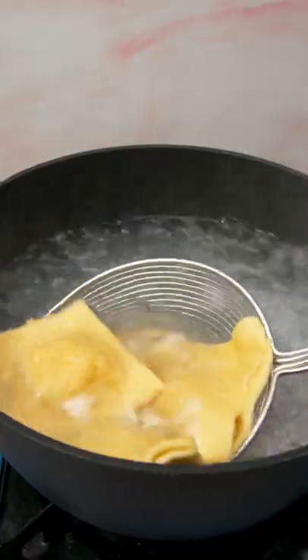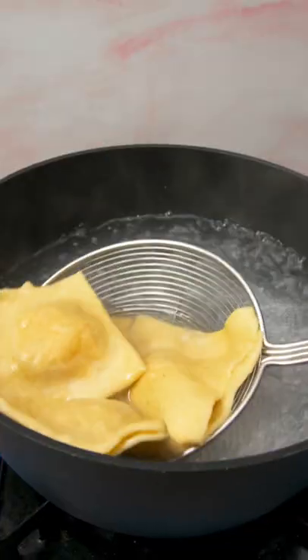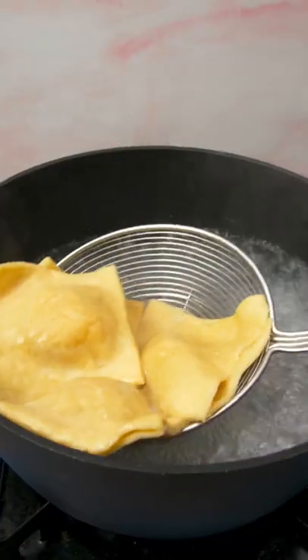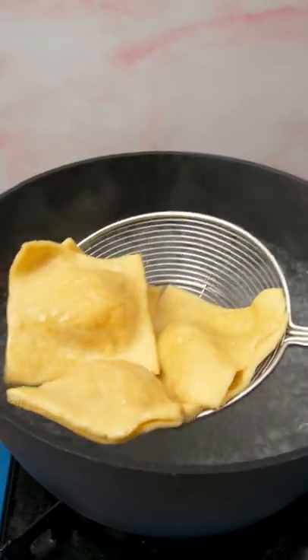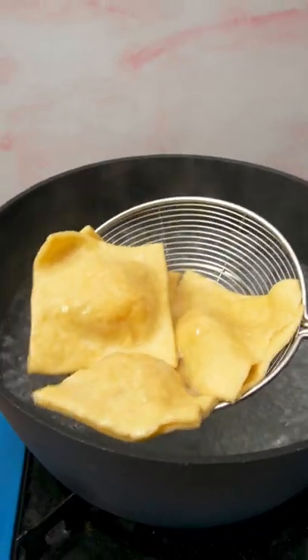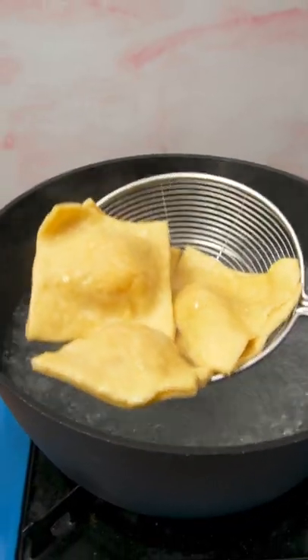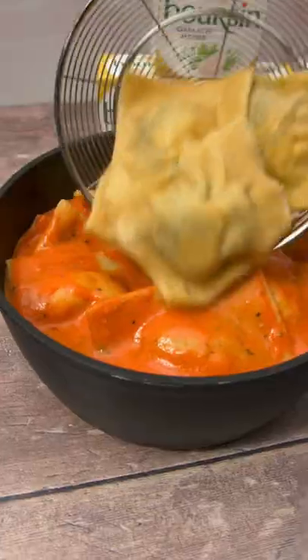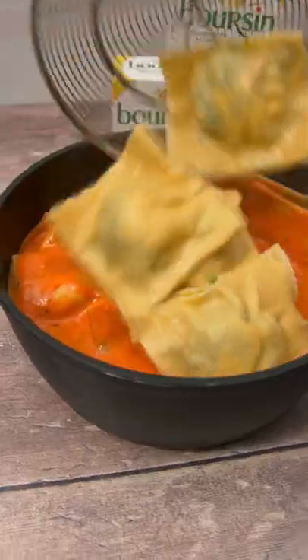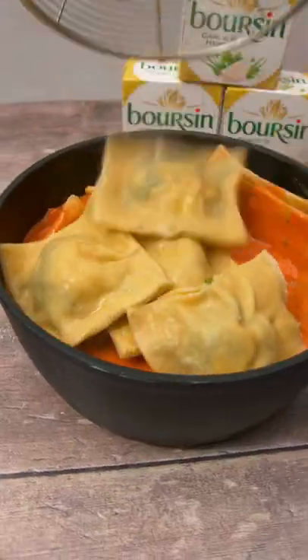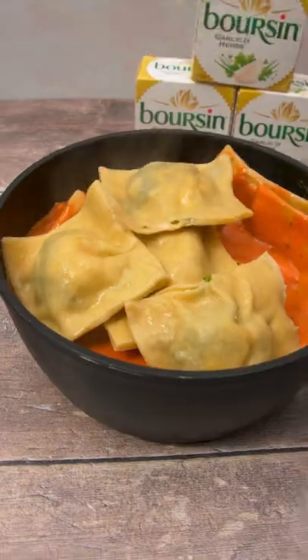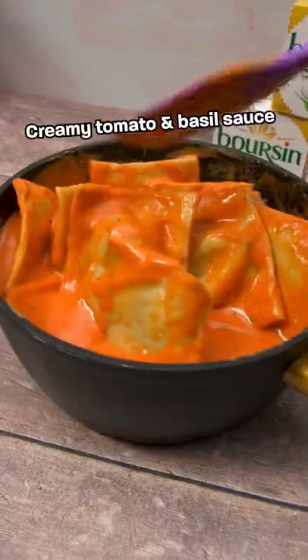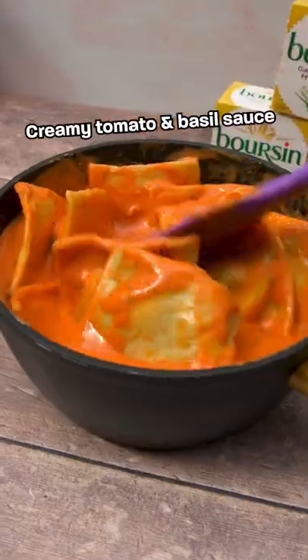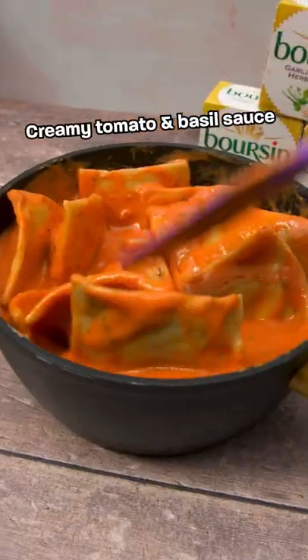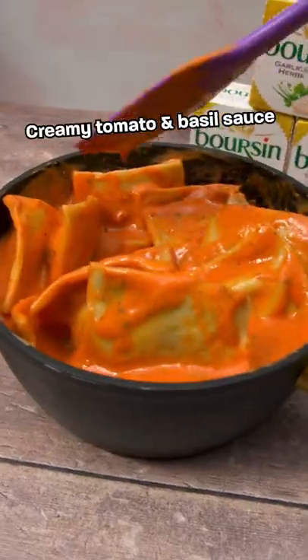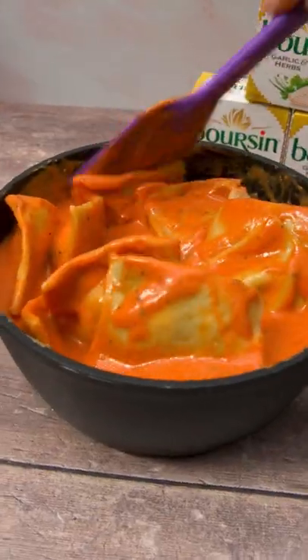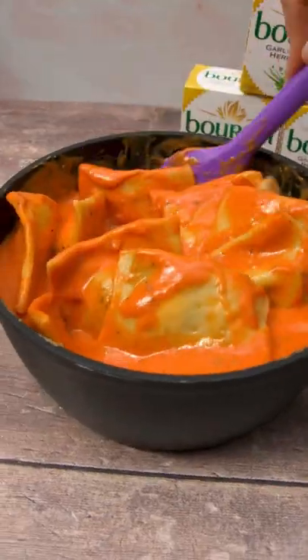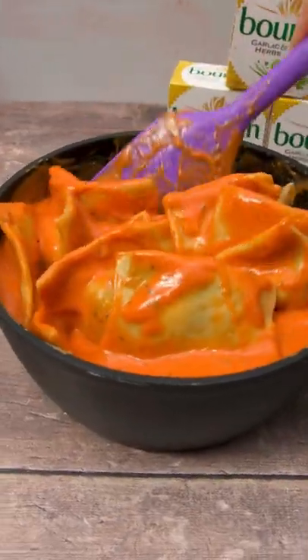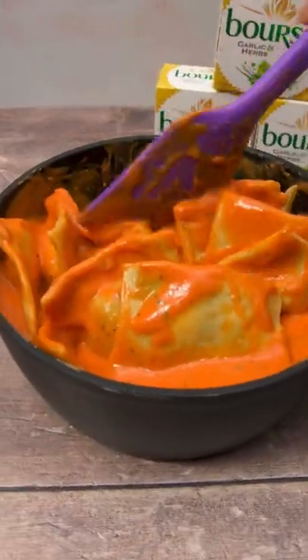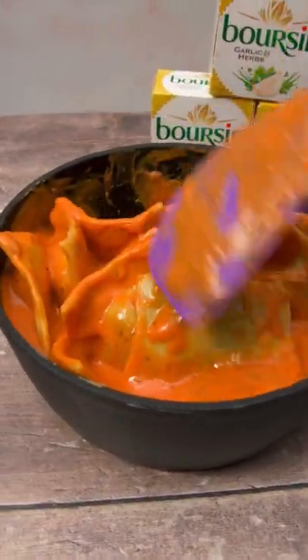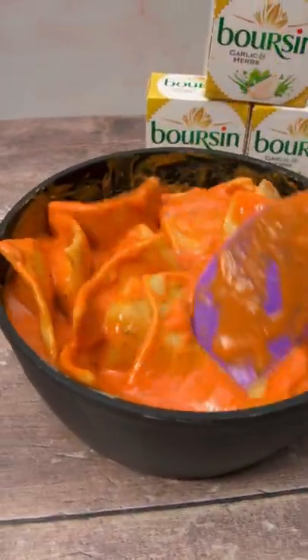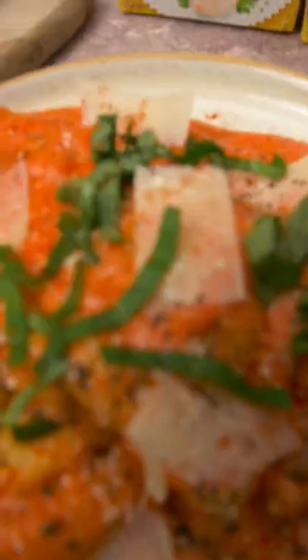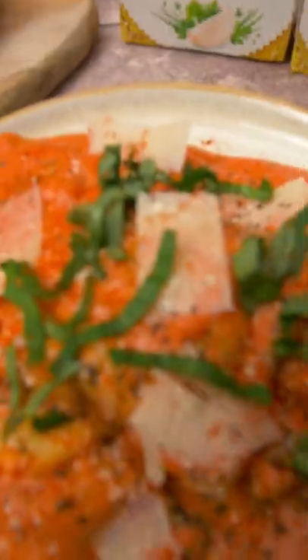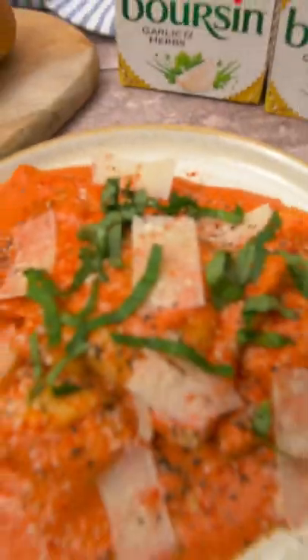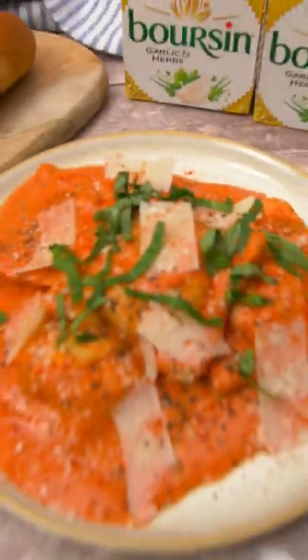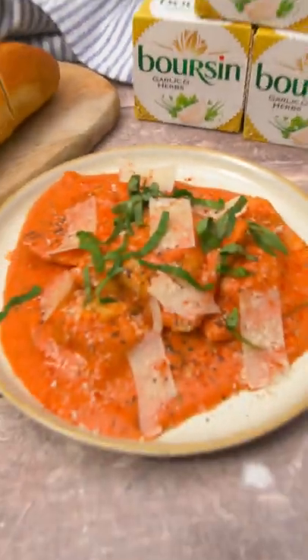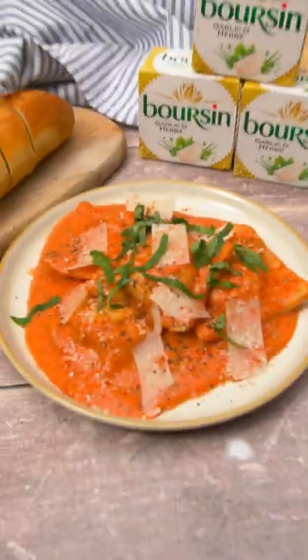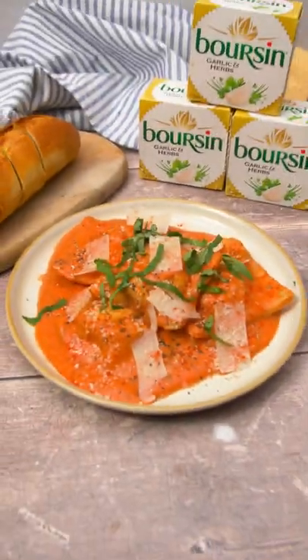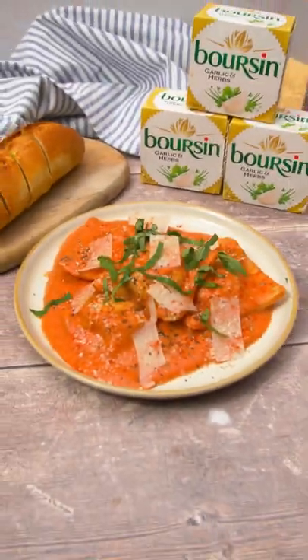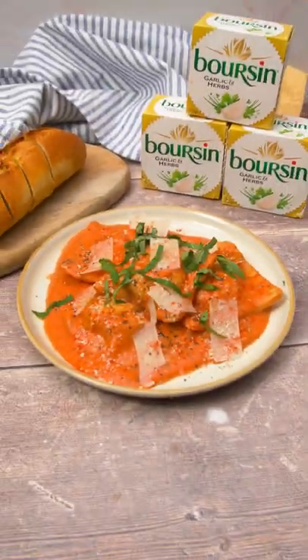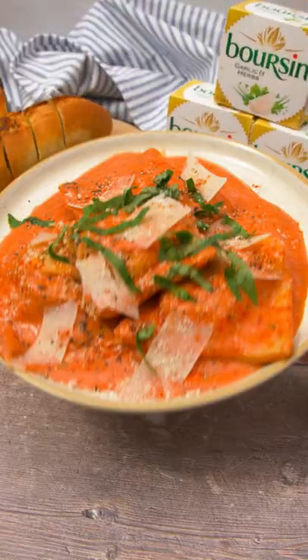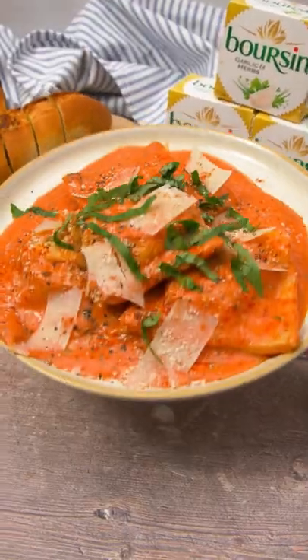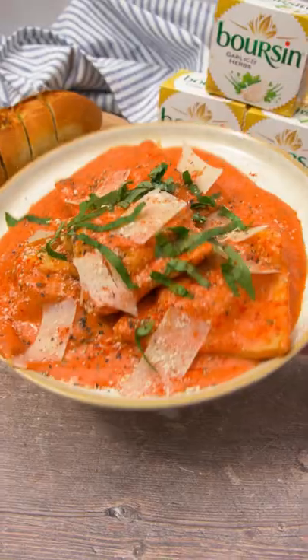Drain and mix into your sauce. We went for a creamy tomato and basil sauce. We also served with lots of parmesan and fresh basil.